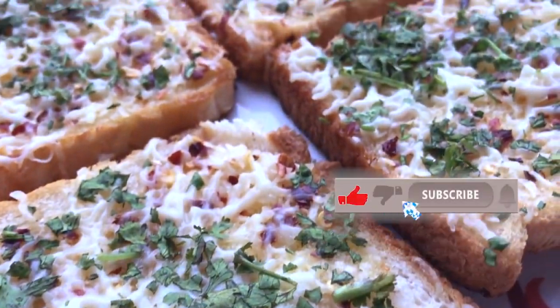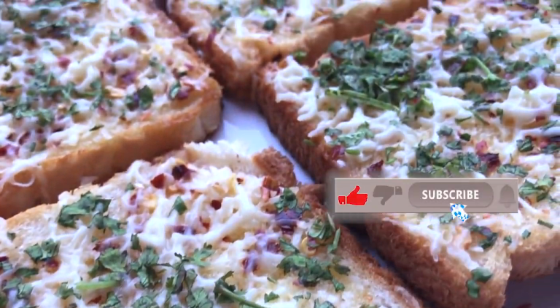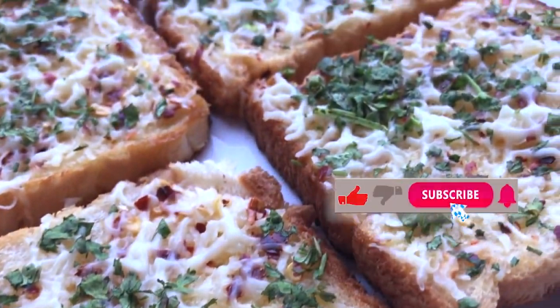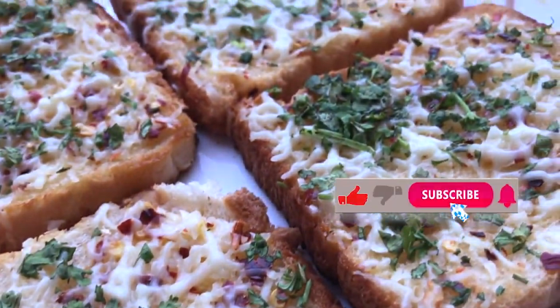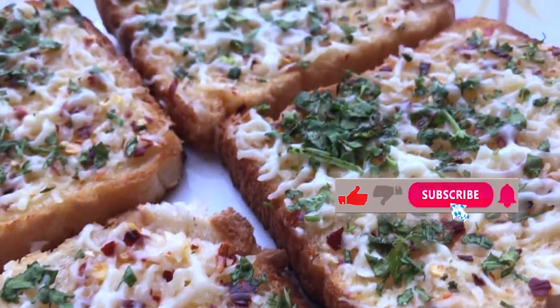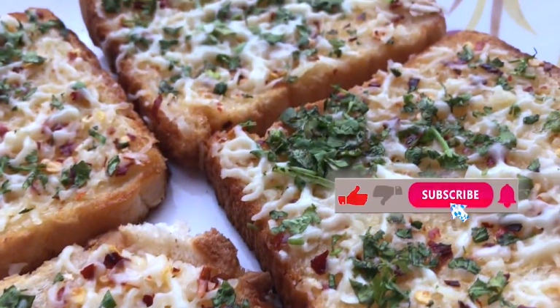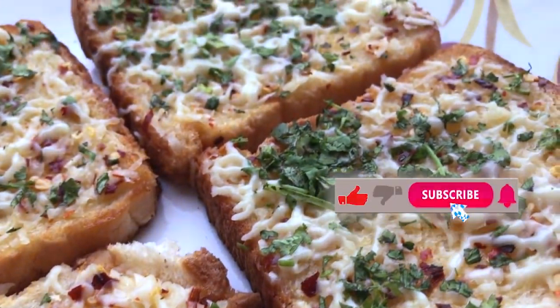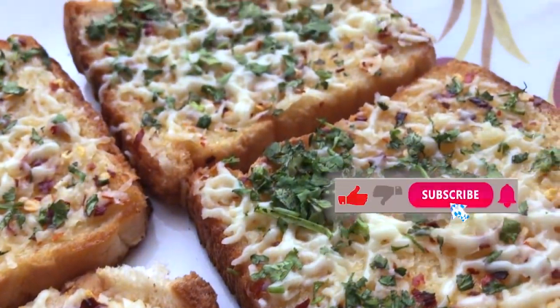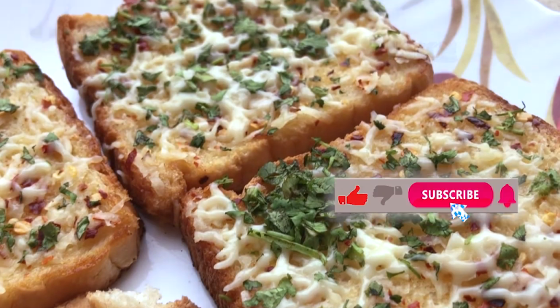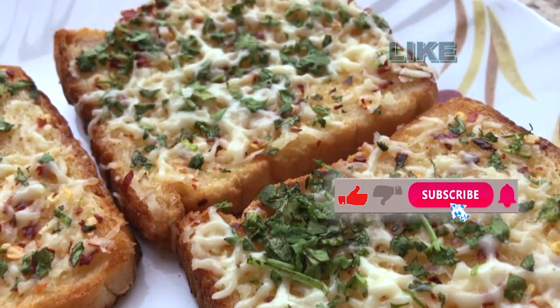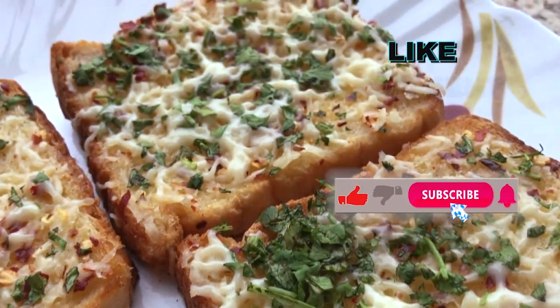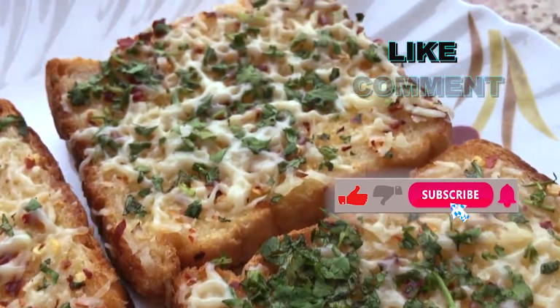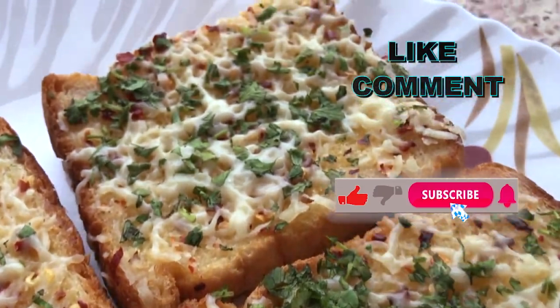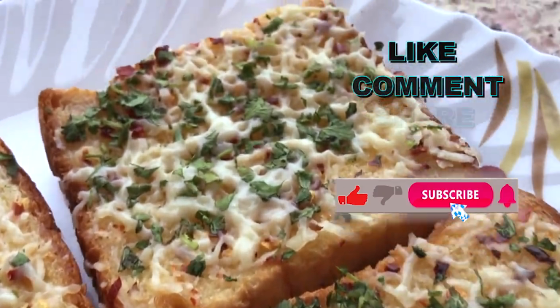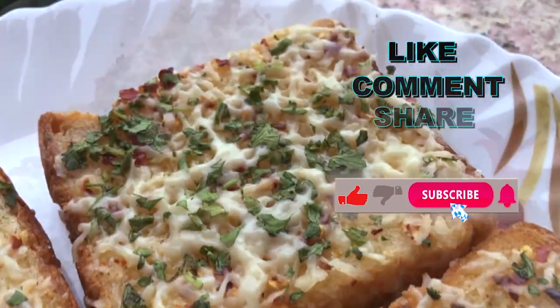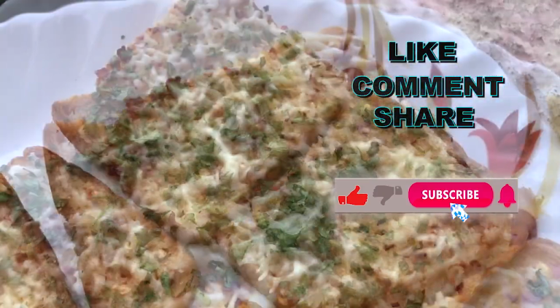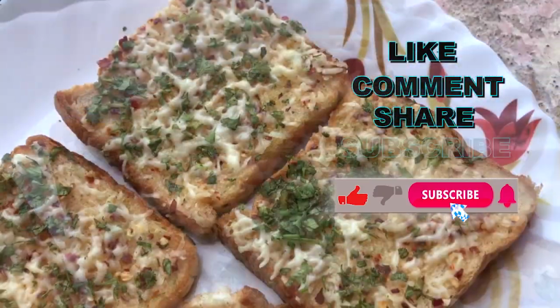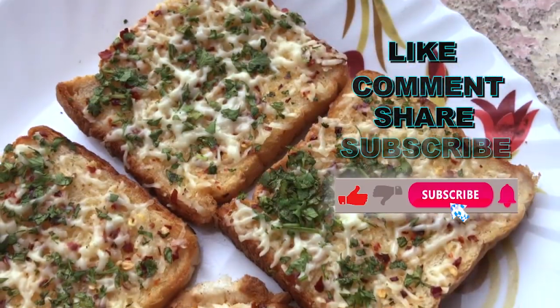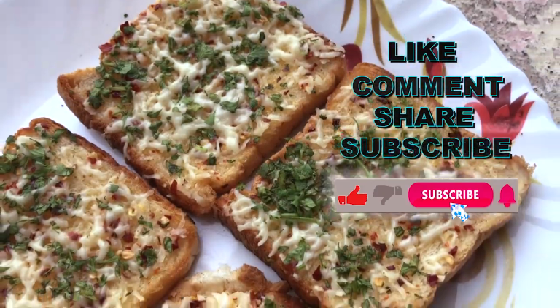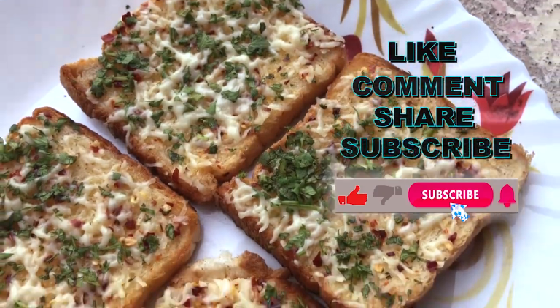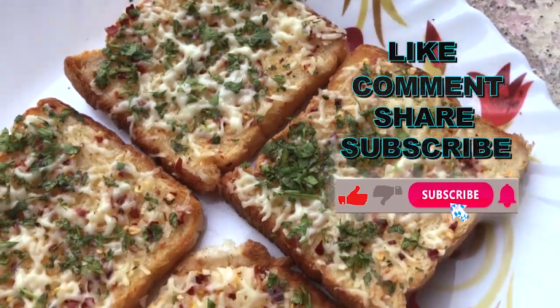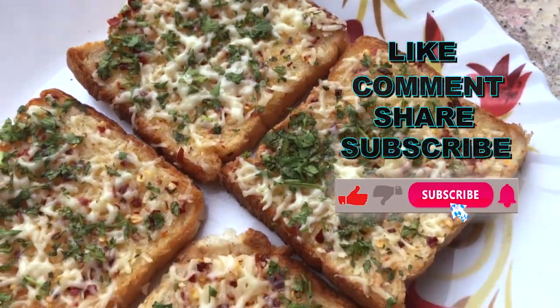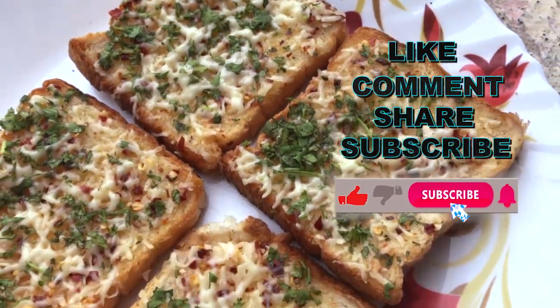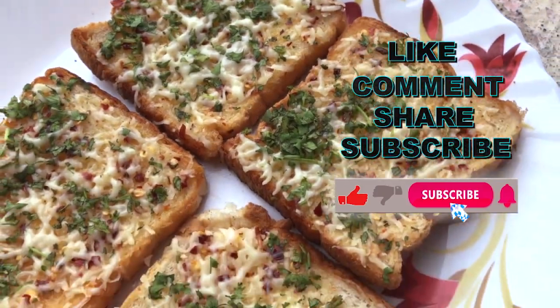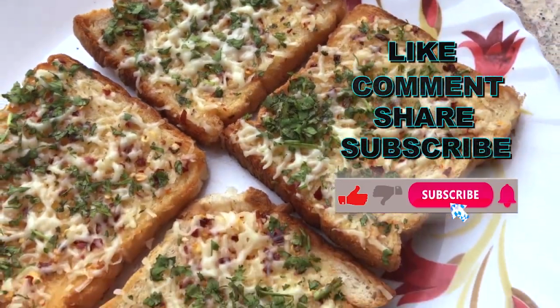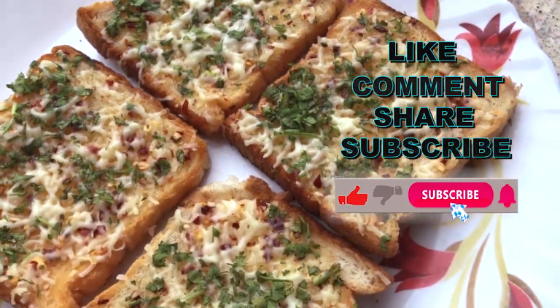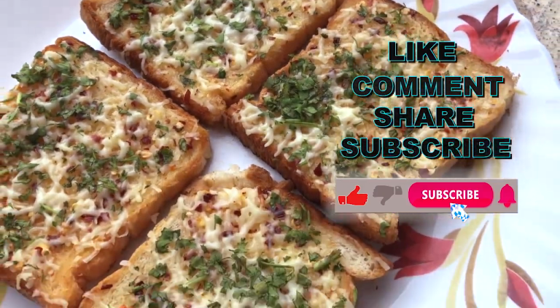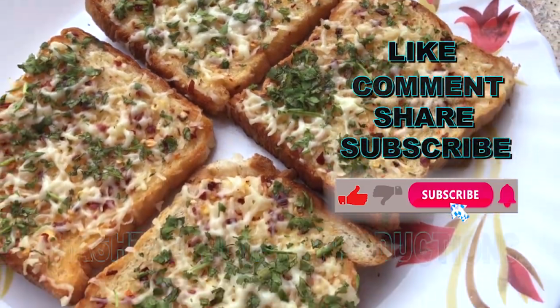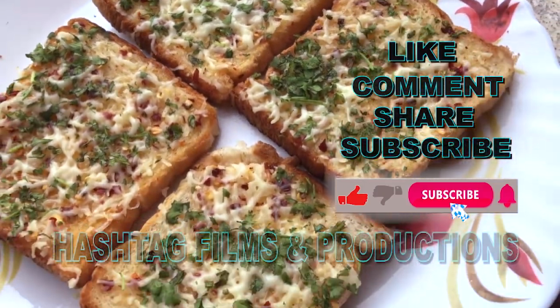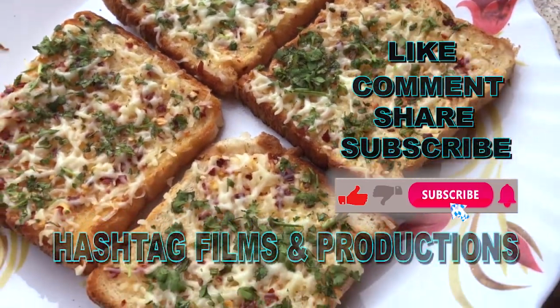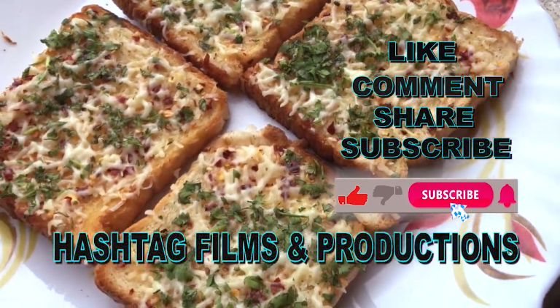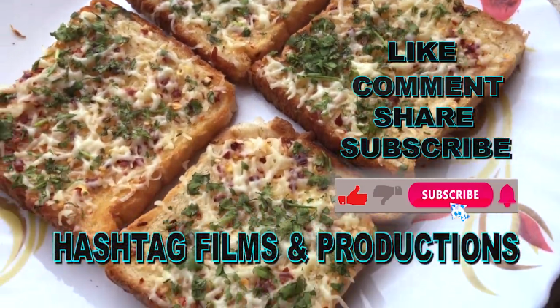Don't forget to like, comment, share, subscribe our channel. Hashtag Films and Productions.